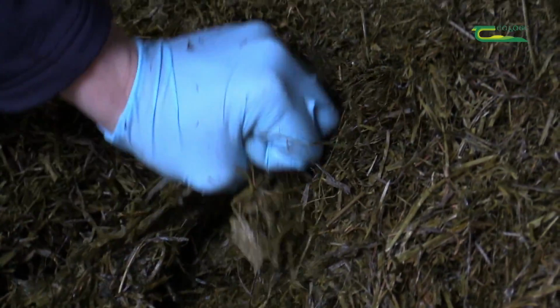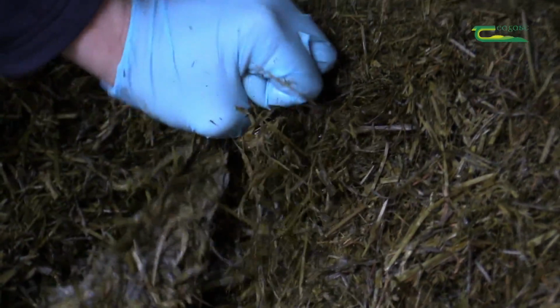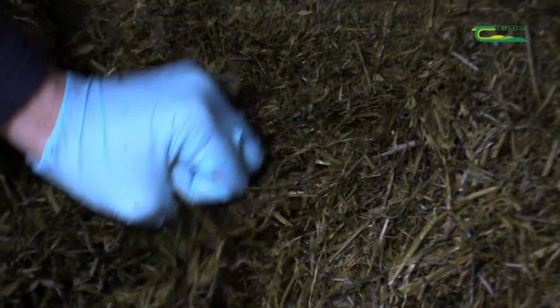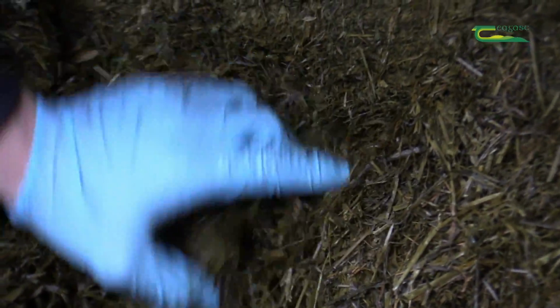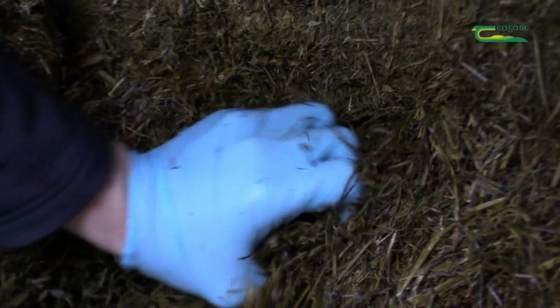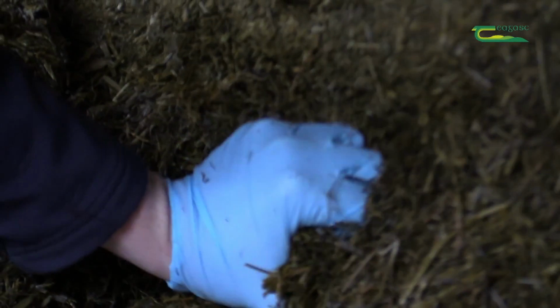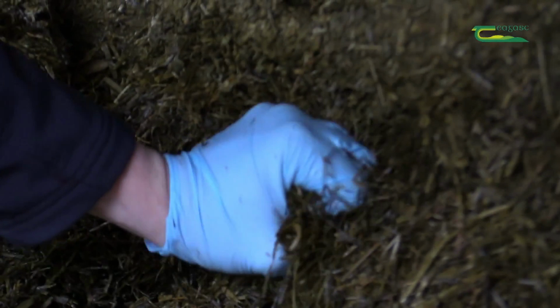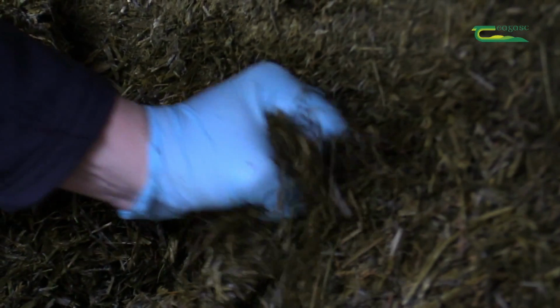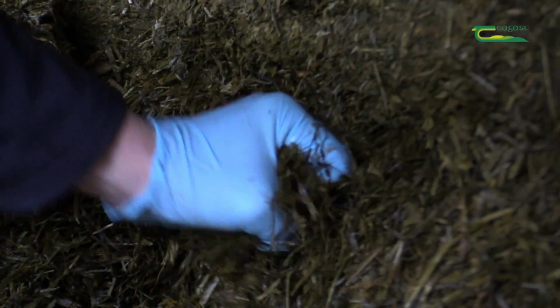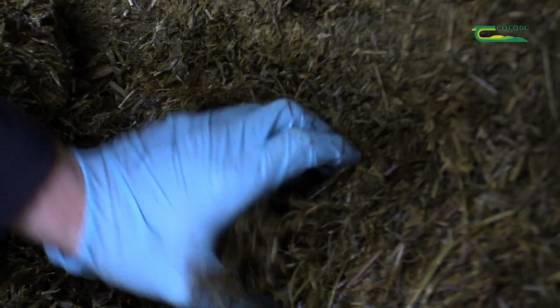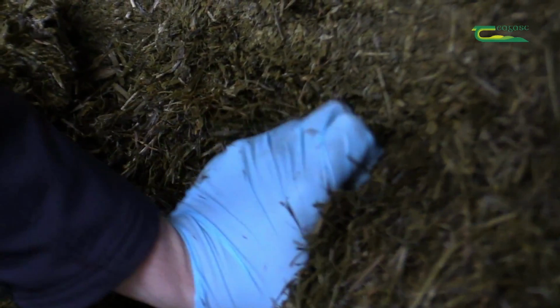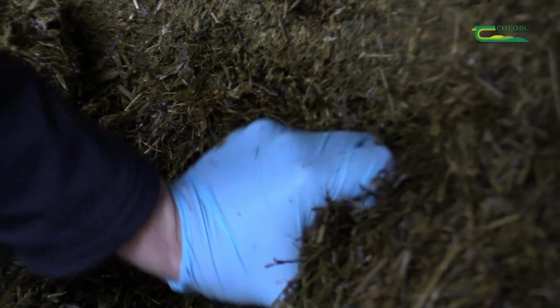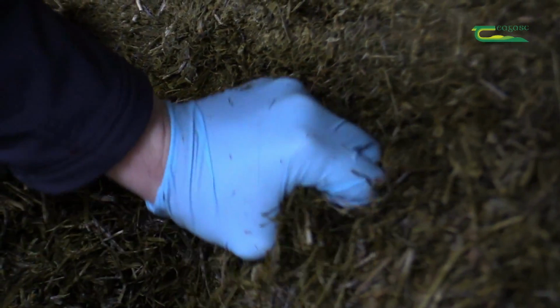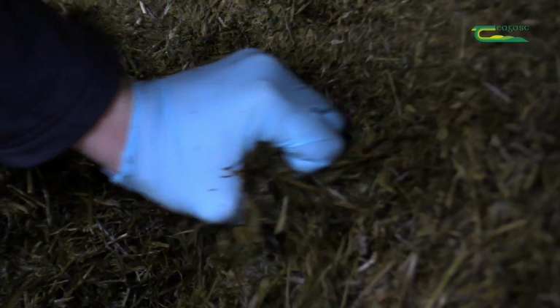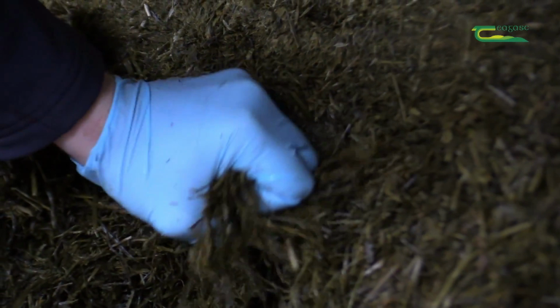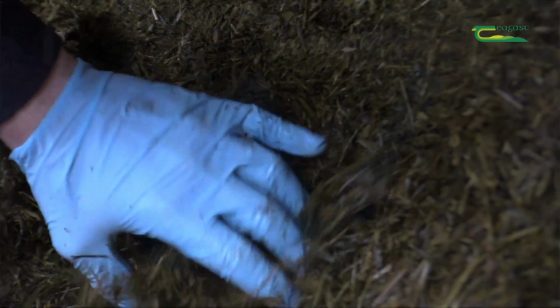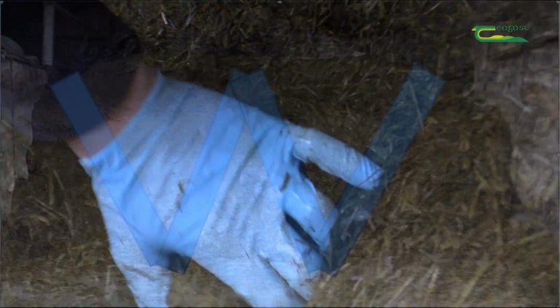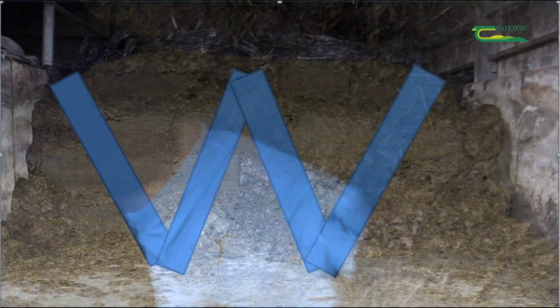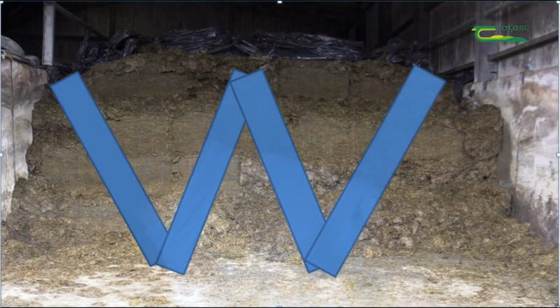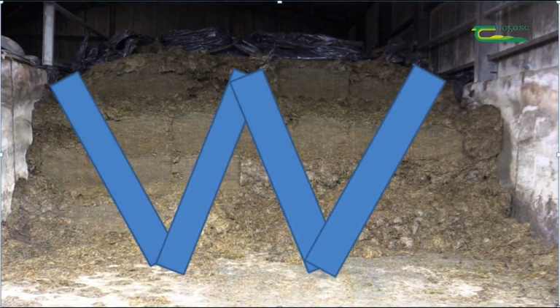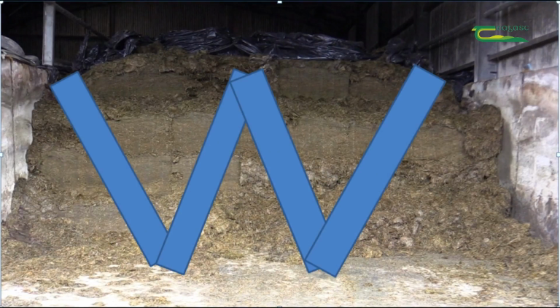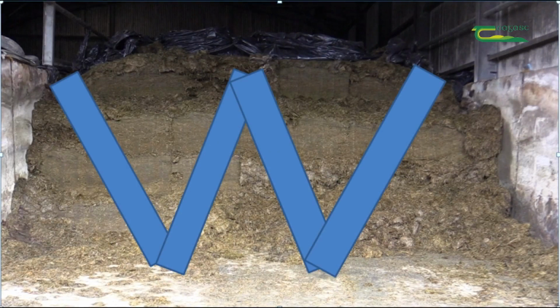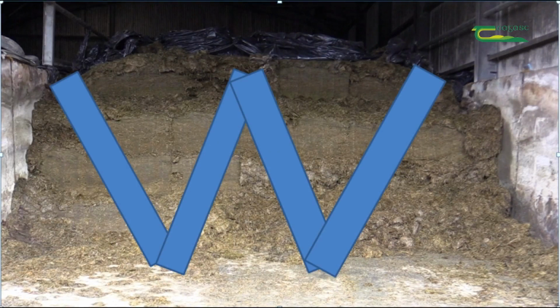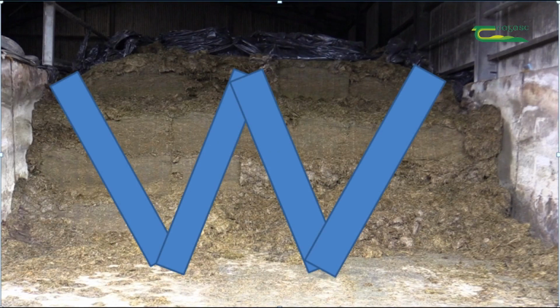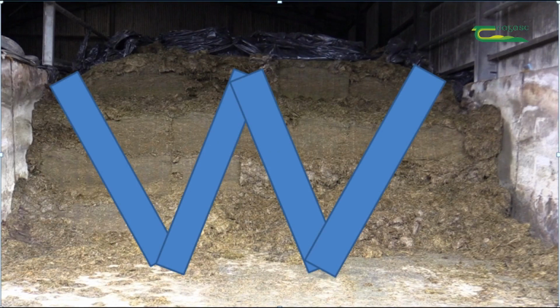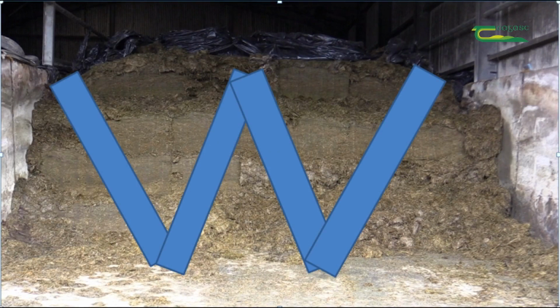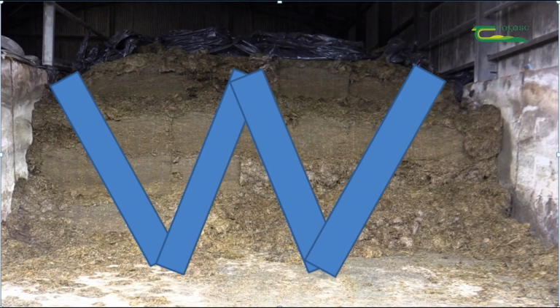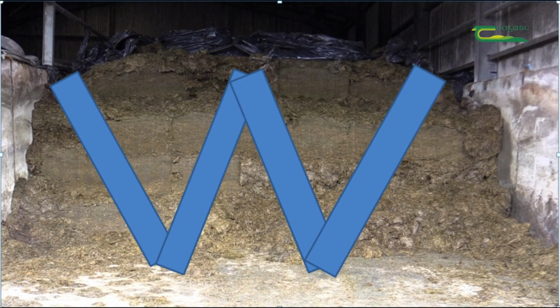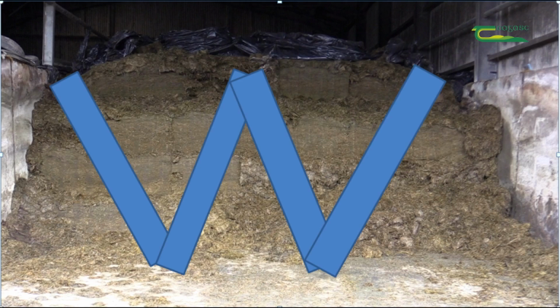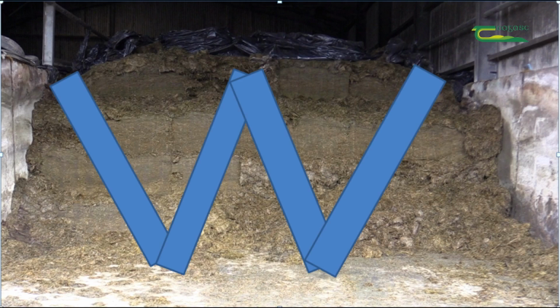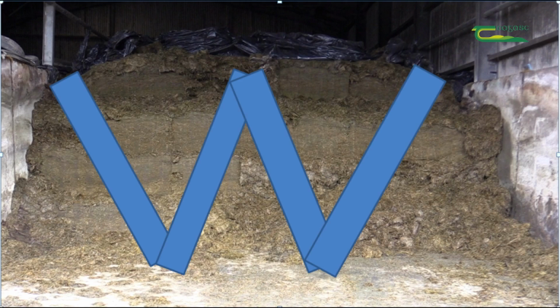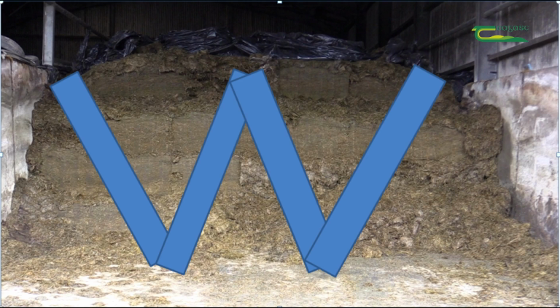Samples should be taken 6-9 inches behind the feed face and should be taken from side to side and top to bottom following a W pattern.